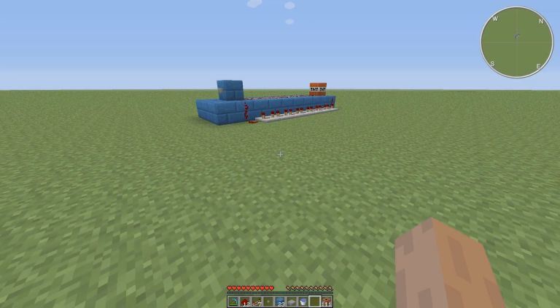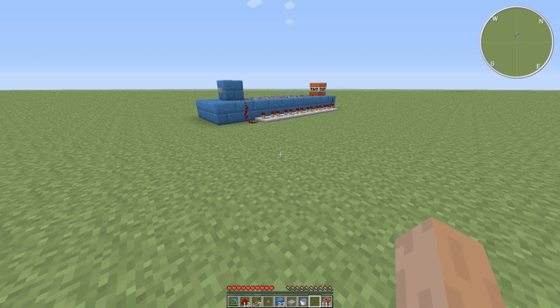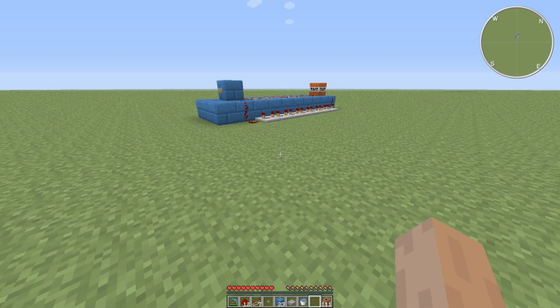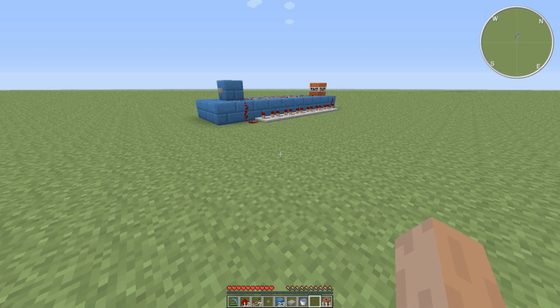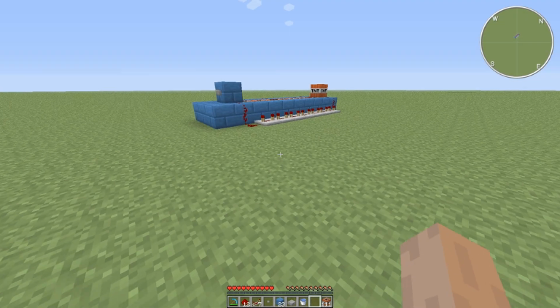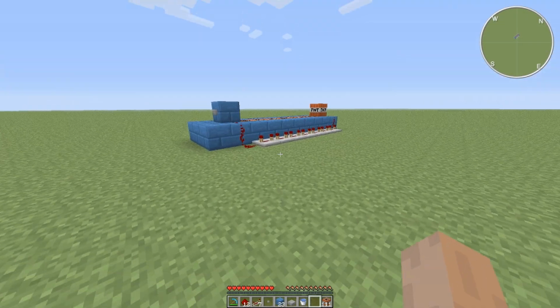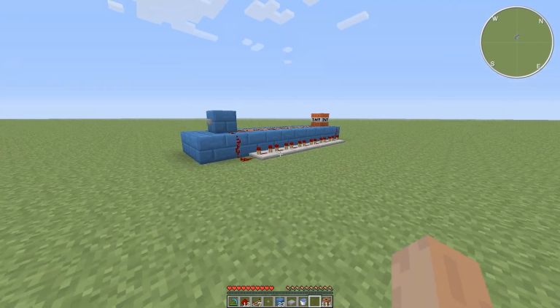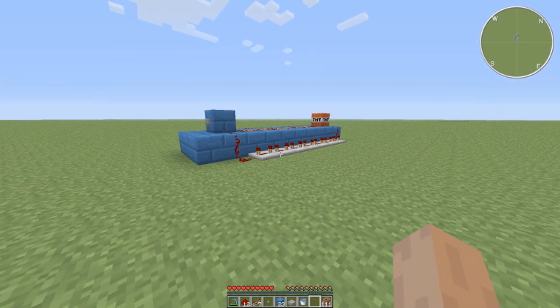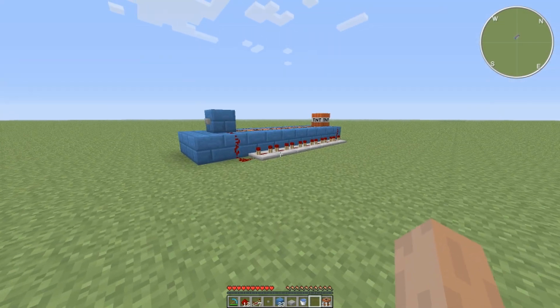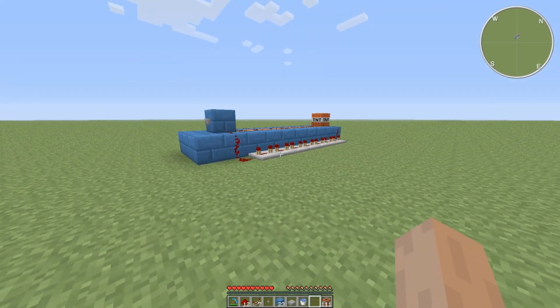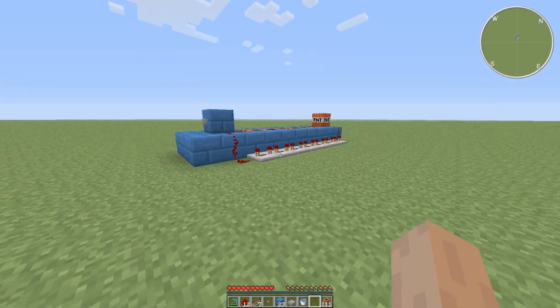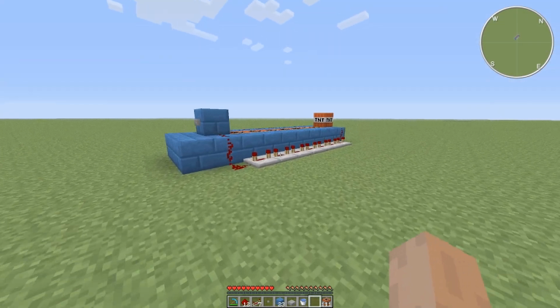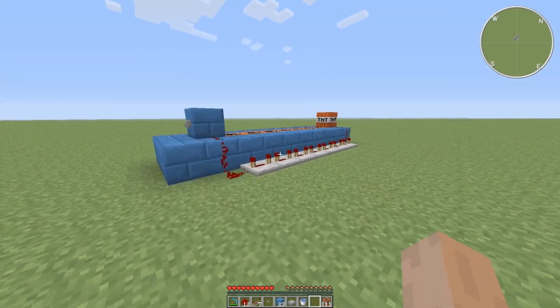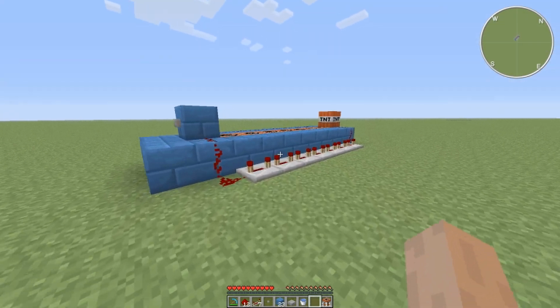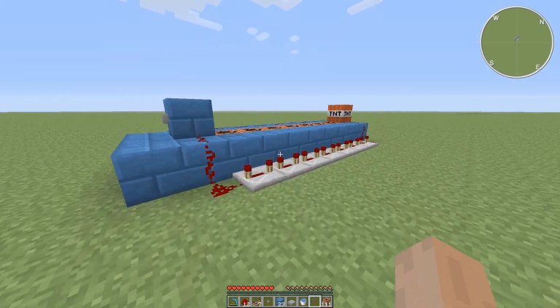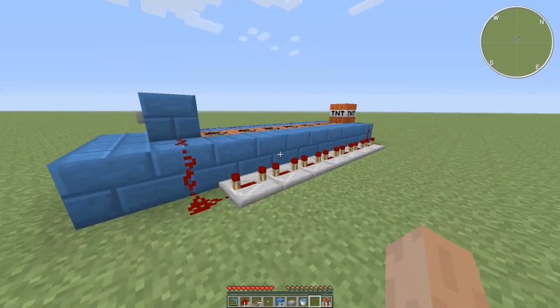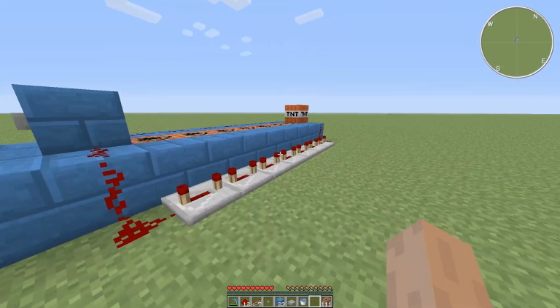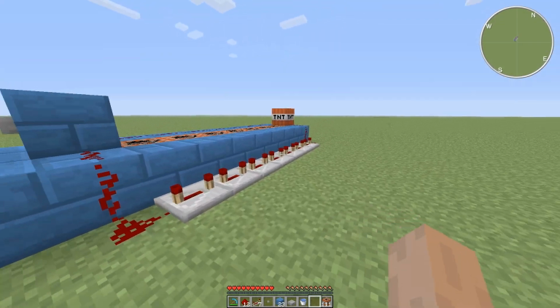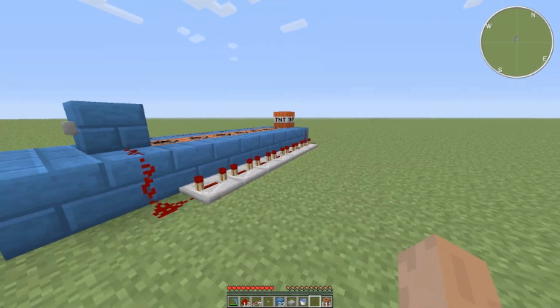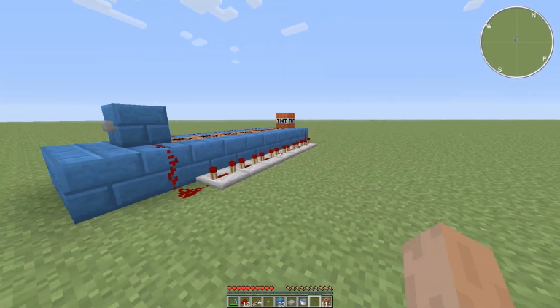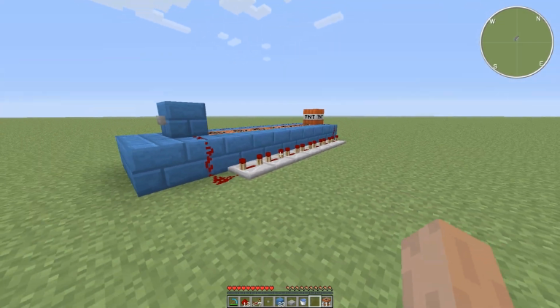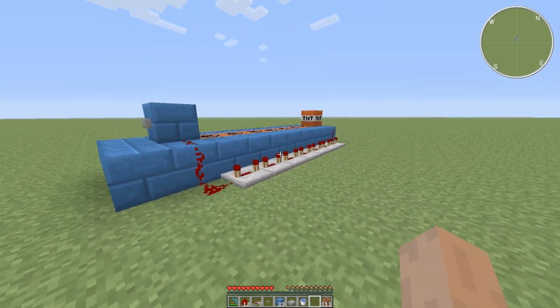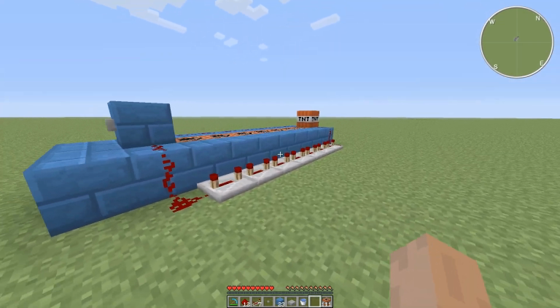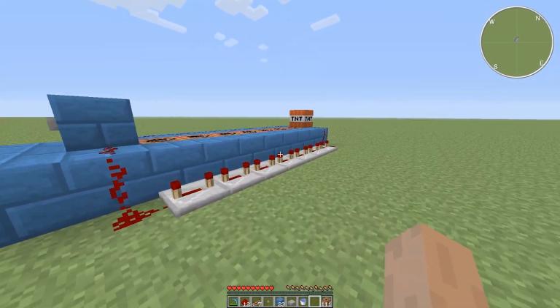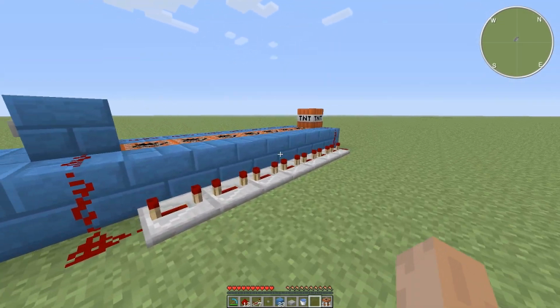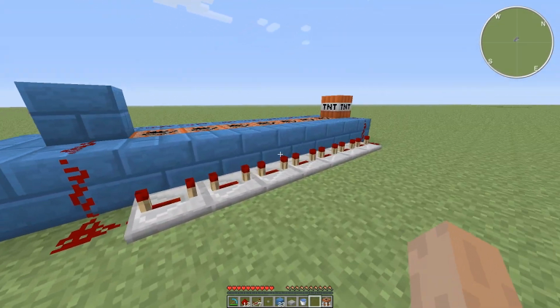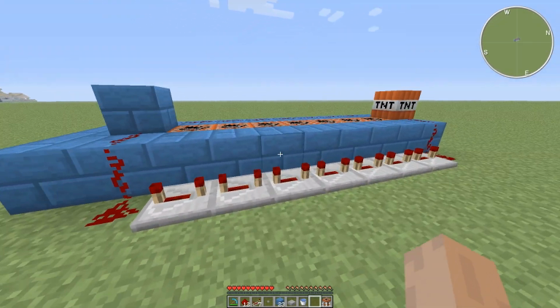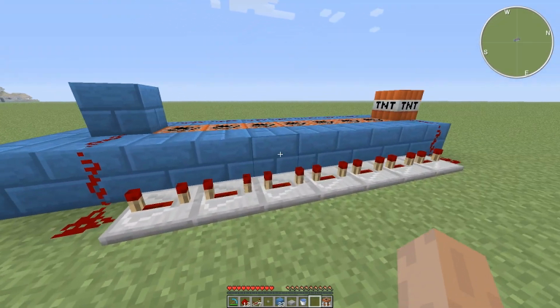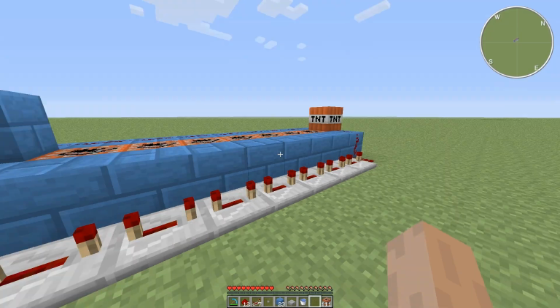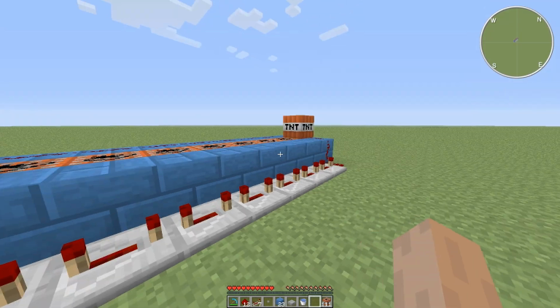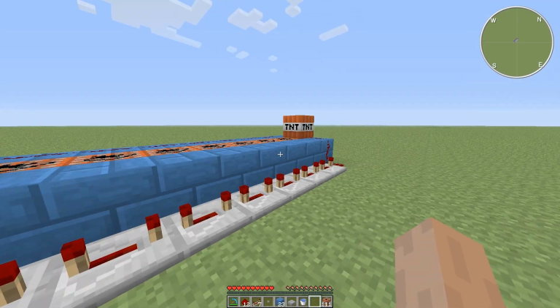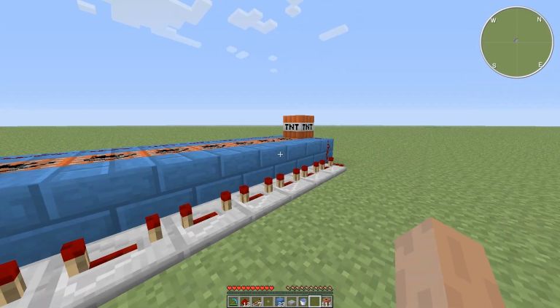Hey guys, what's up? It's the Atomic Waffle here, bringing you a very, very simple TNT cannon that you can make.